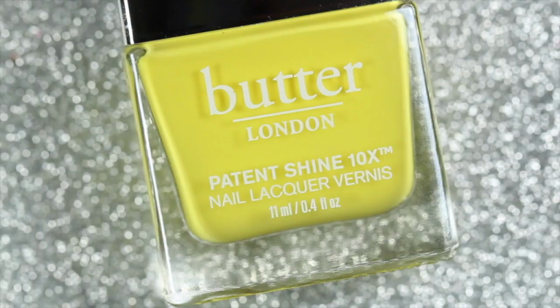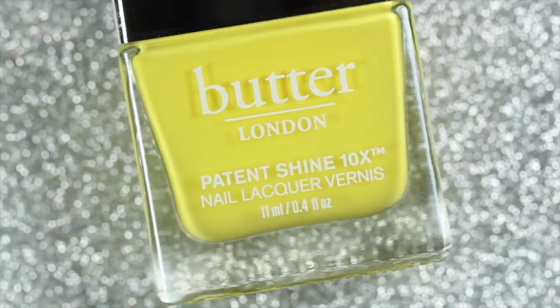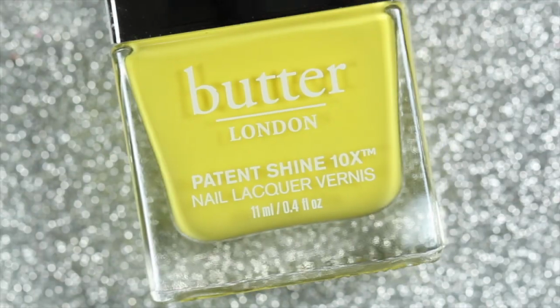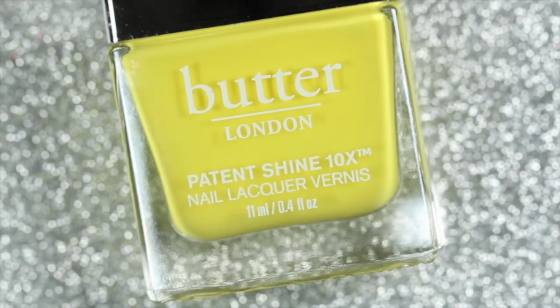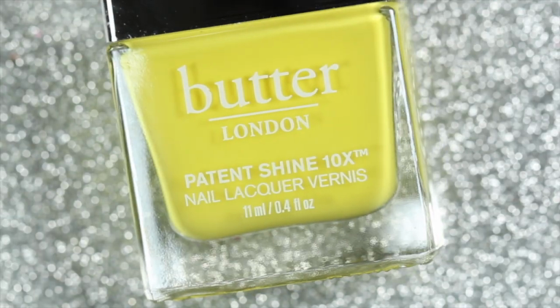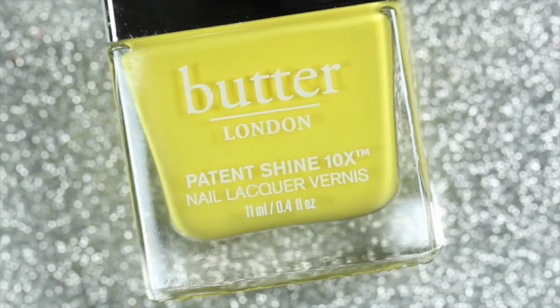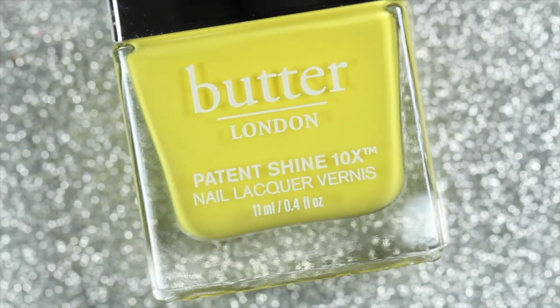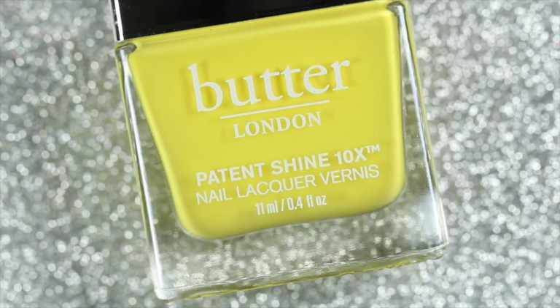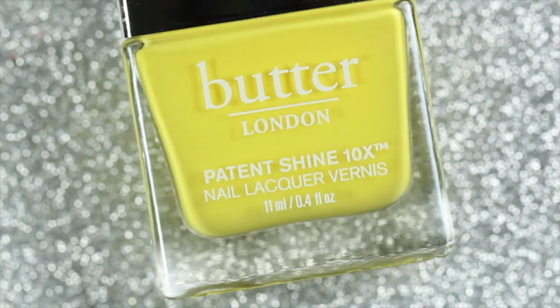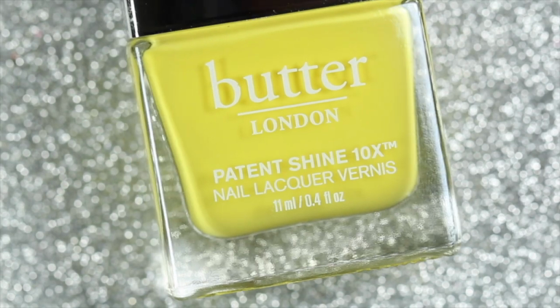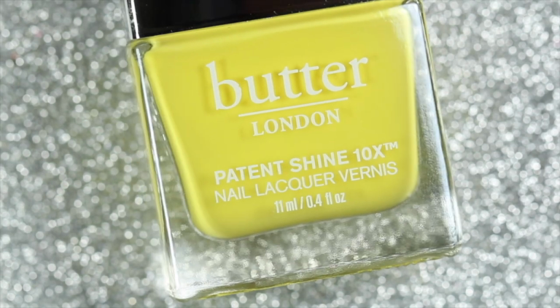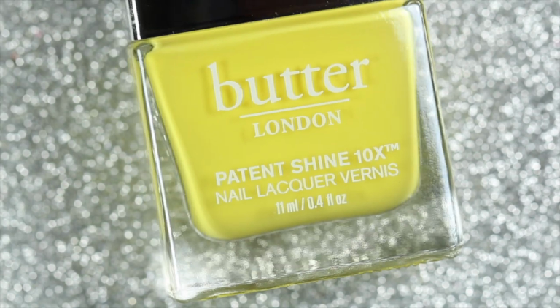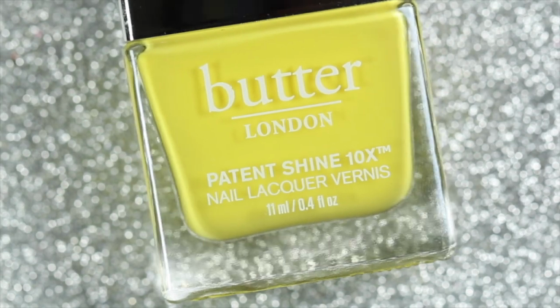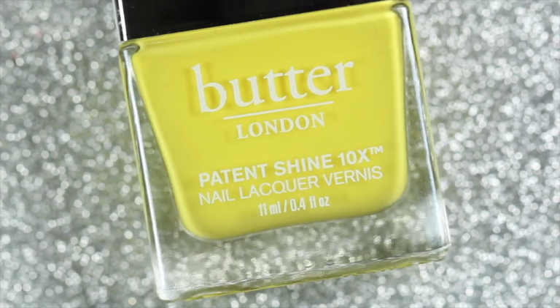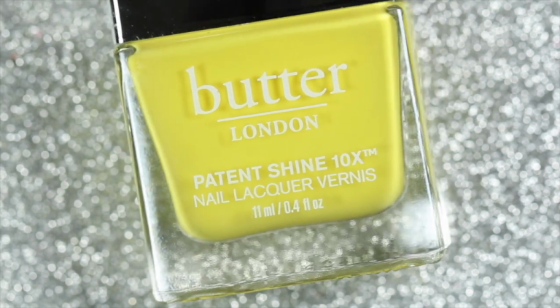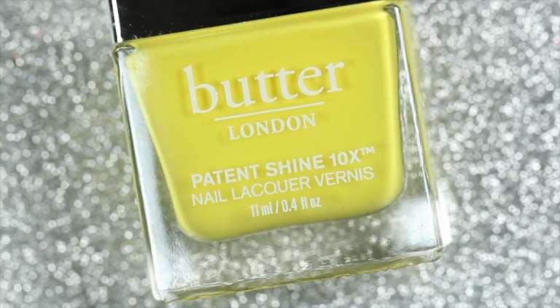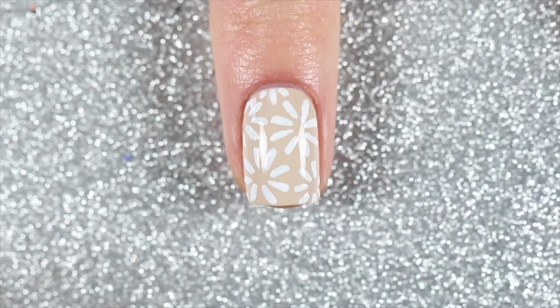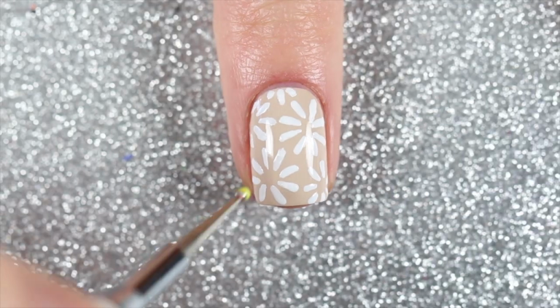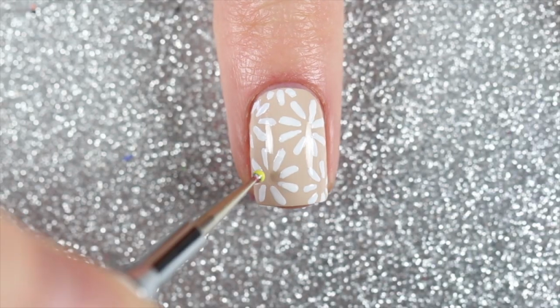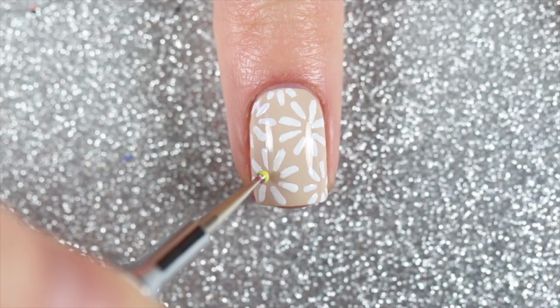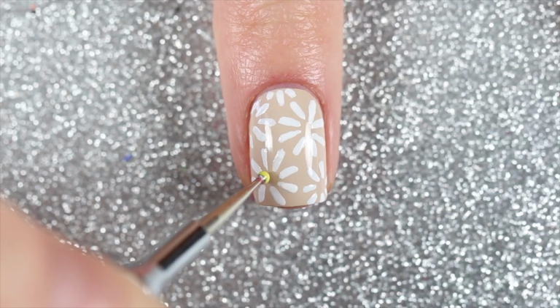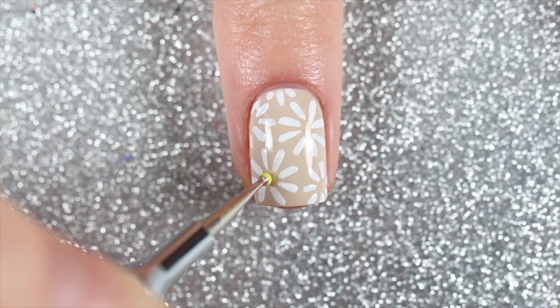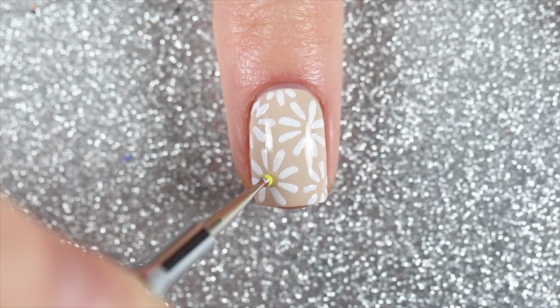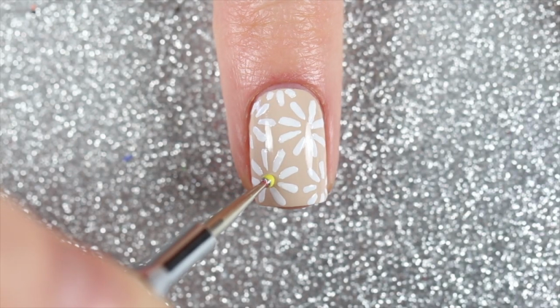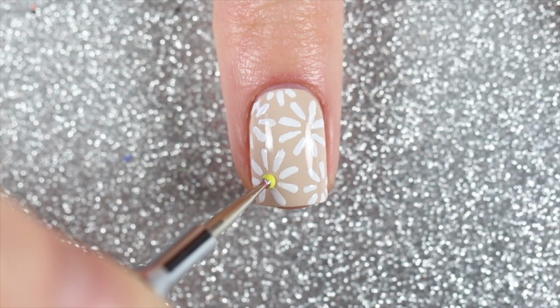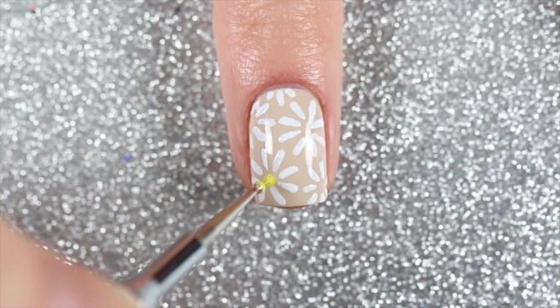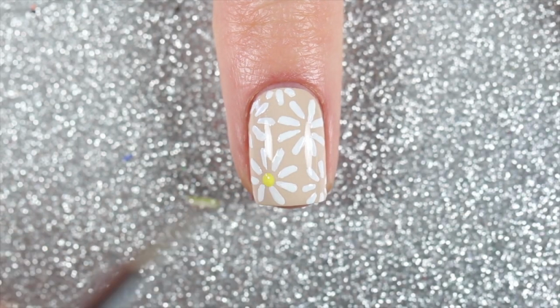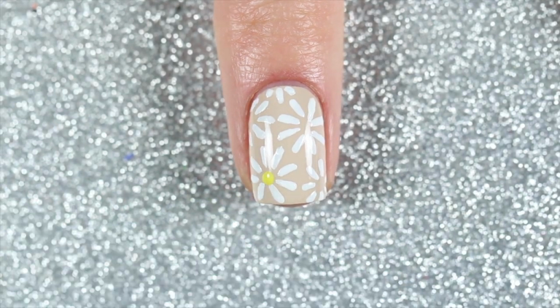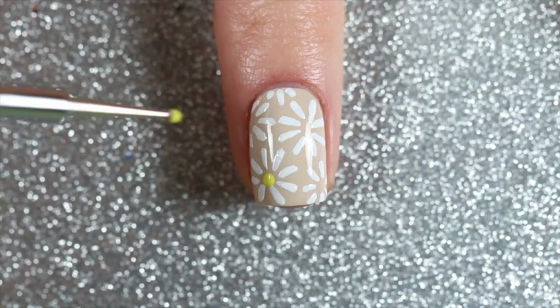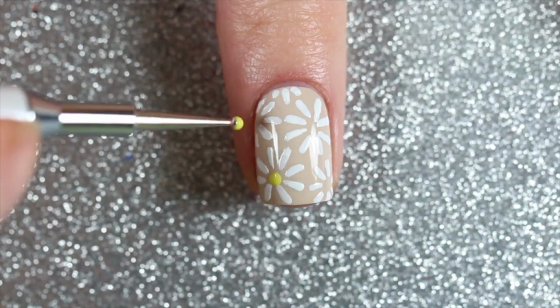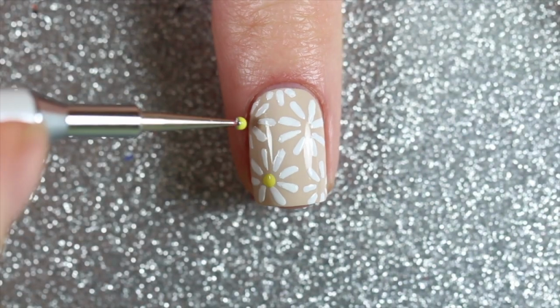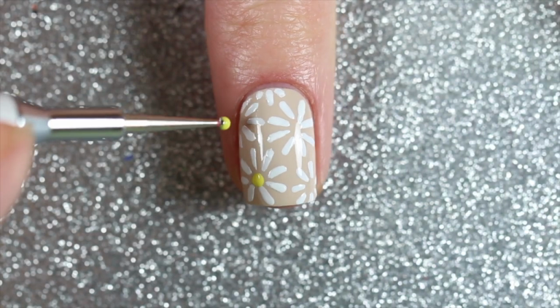To finish off the daisies, I used a dotting tool dipped into Yellow Submarine to add a yellow center to each of the flowers.